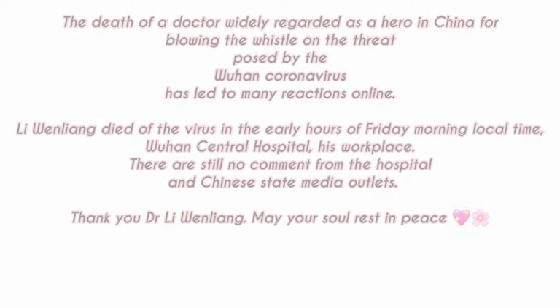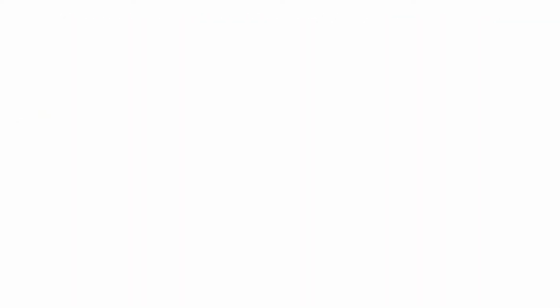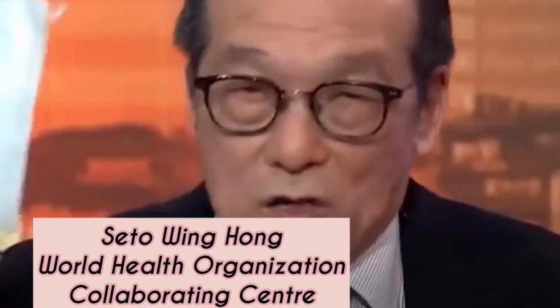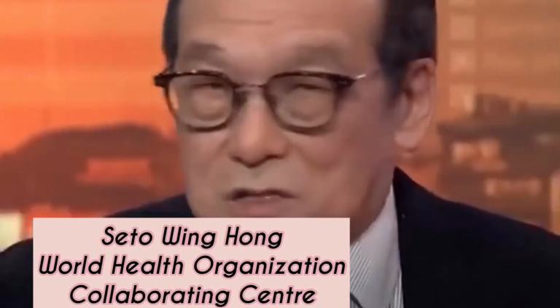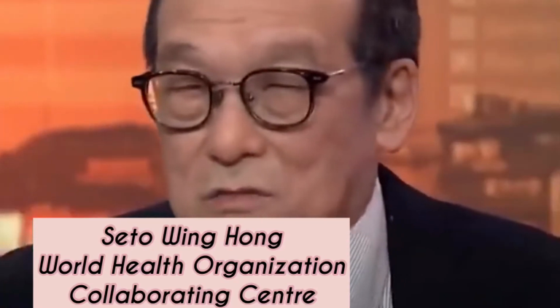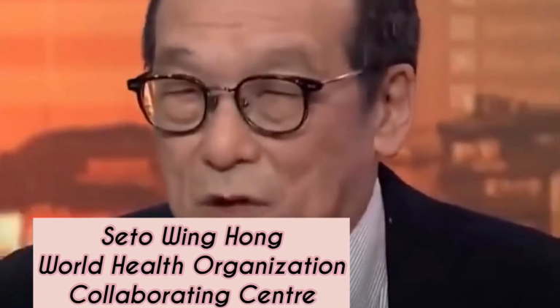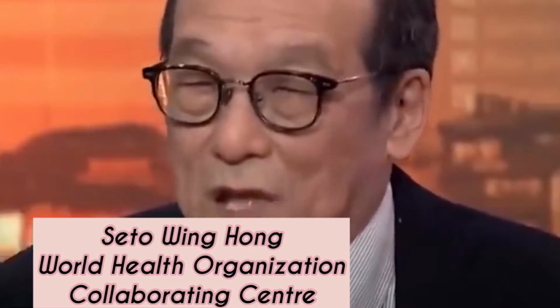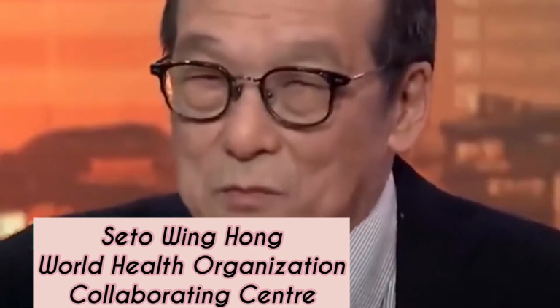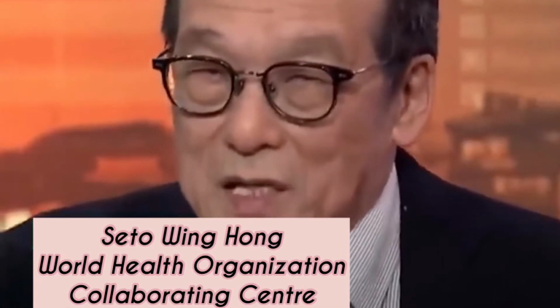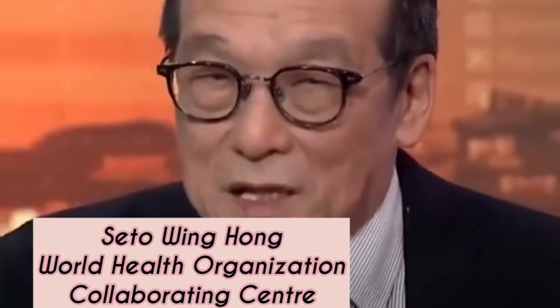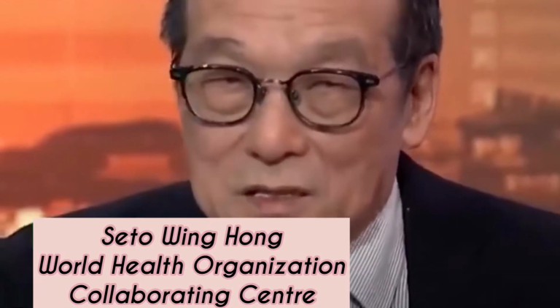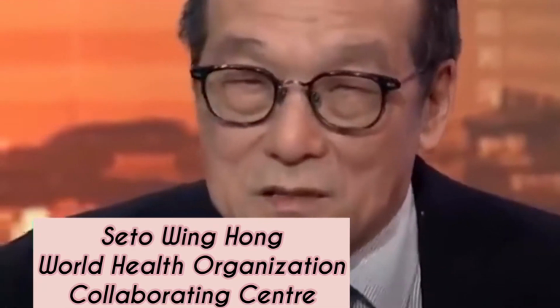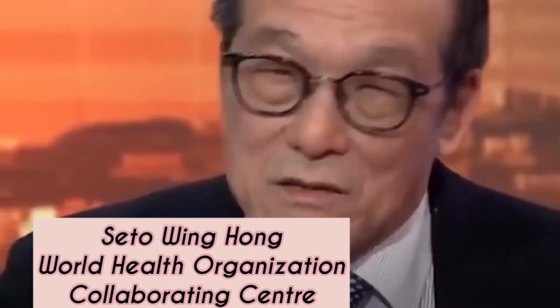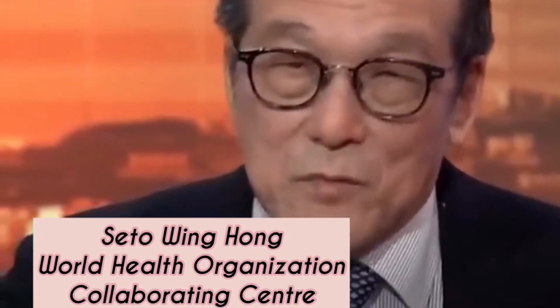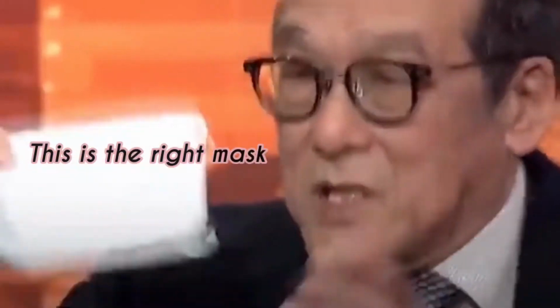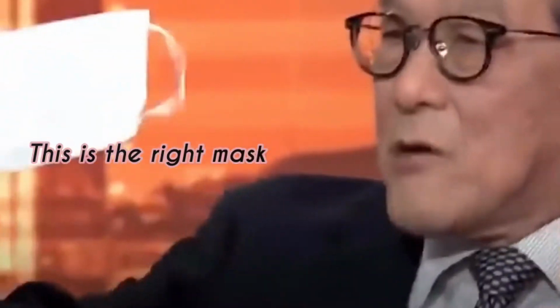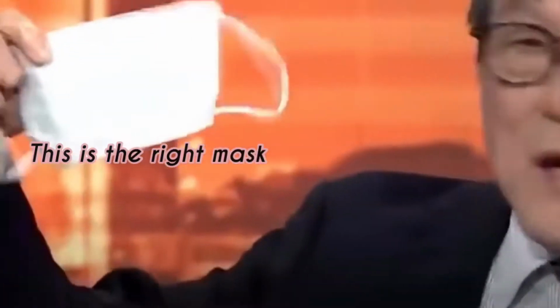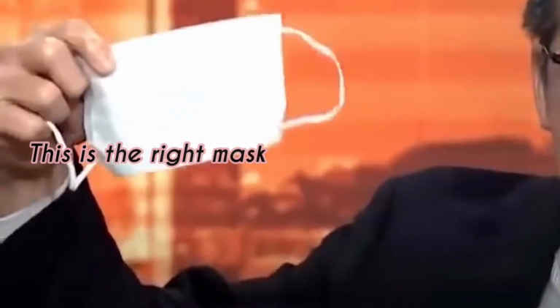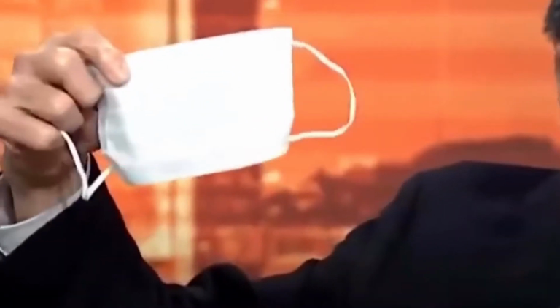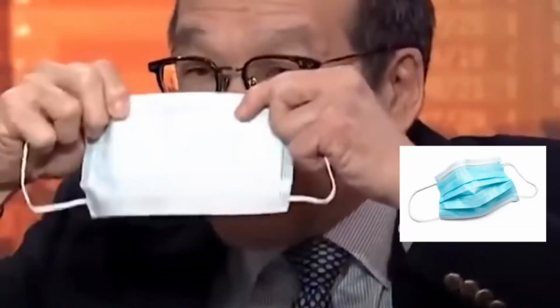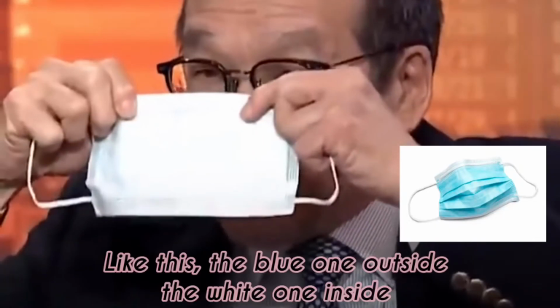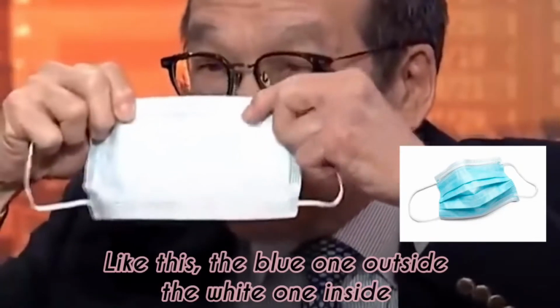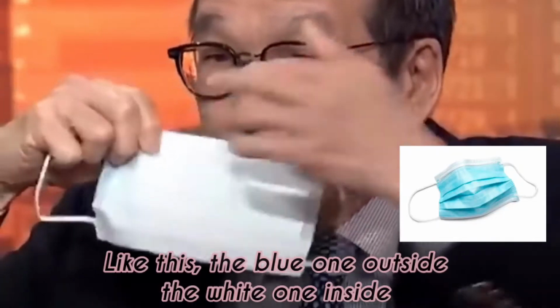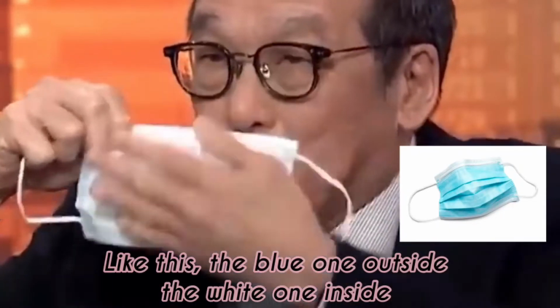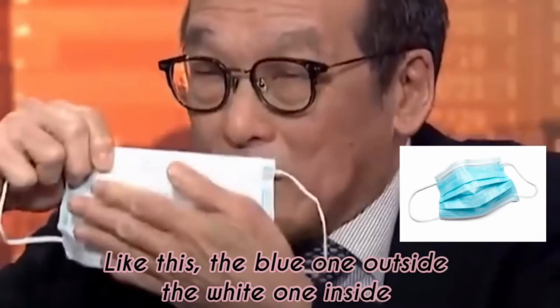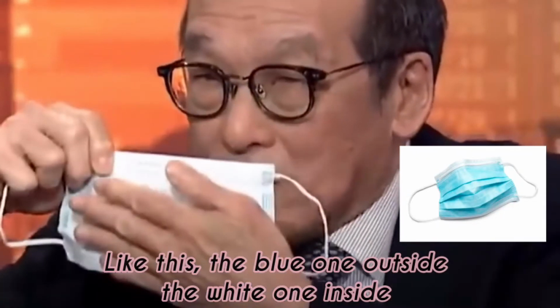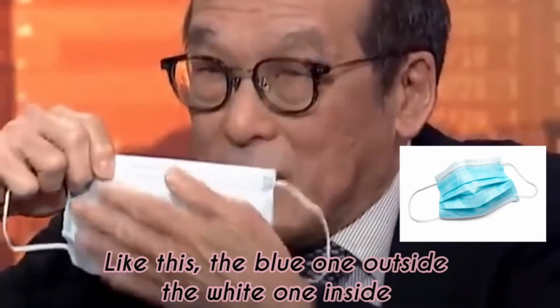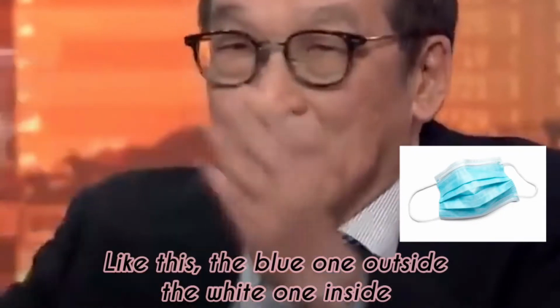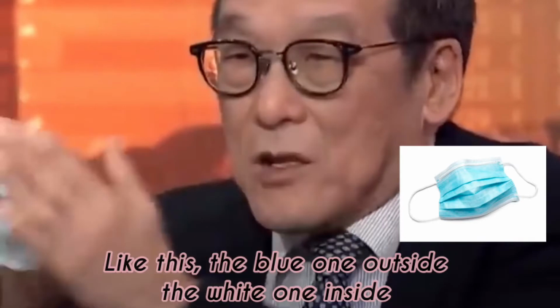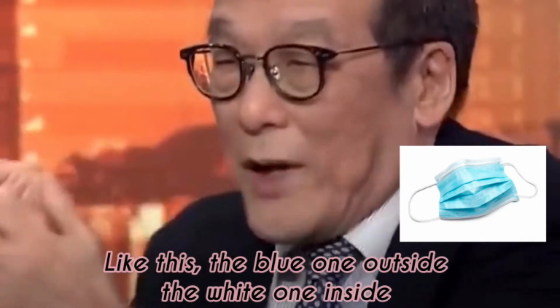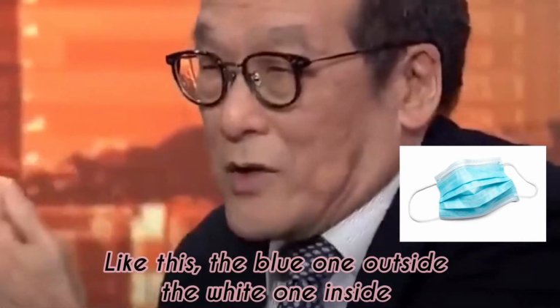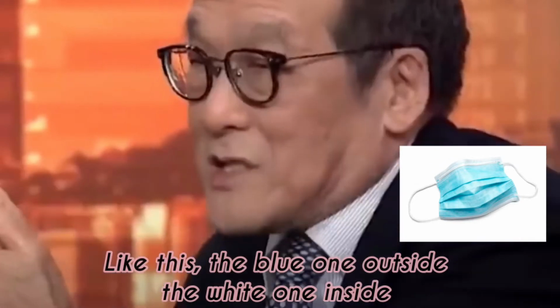It works. We have done many studies. Now this is the right mask — like this. The blue on the outside, the white on the inside.